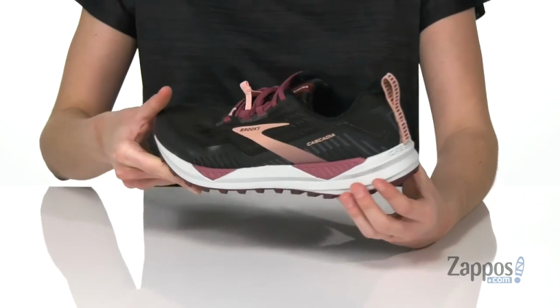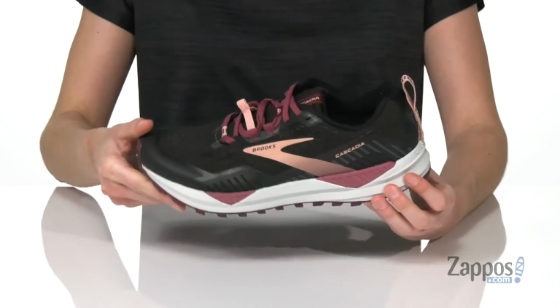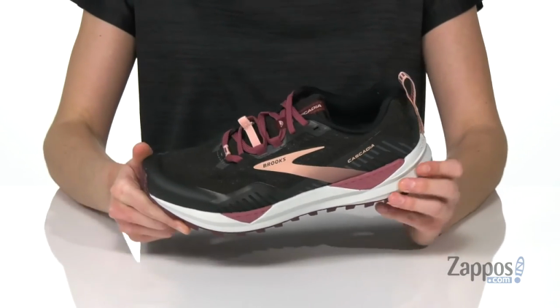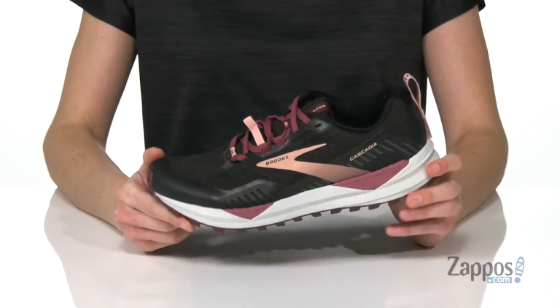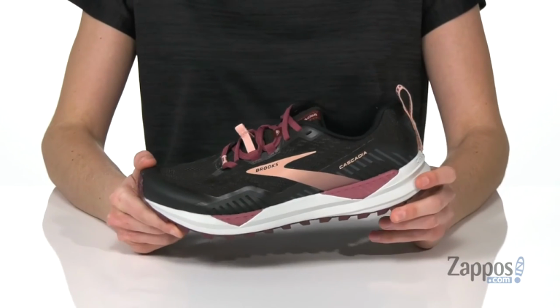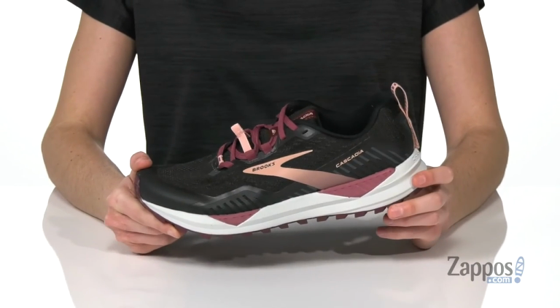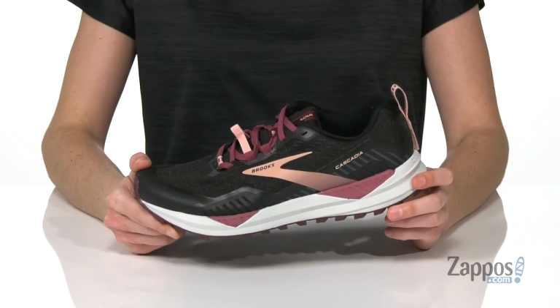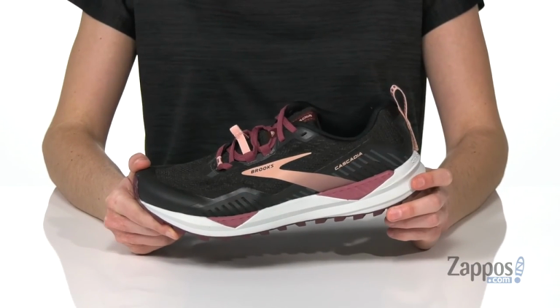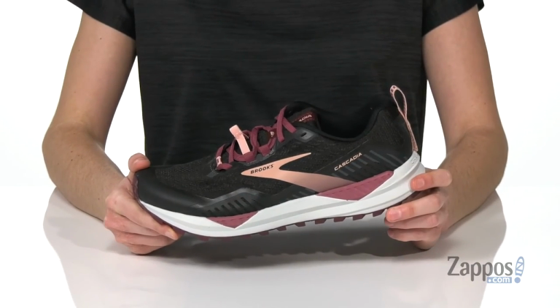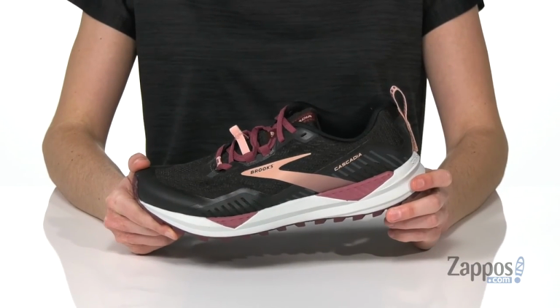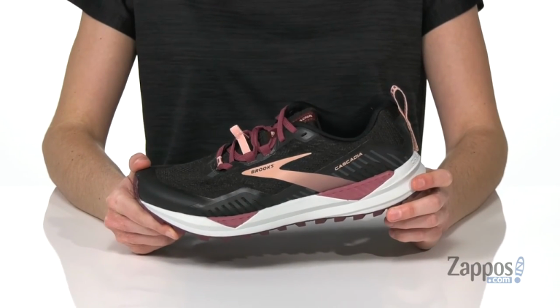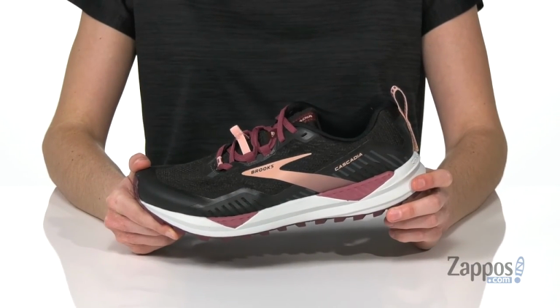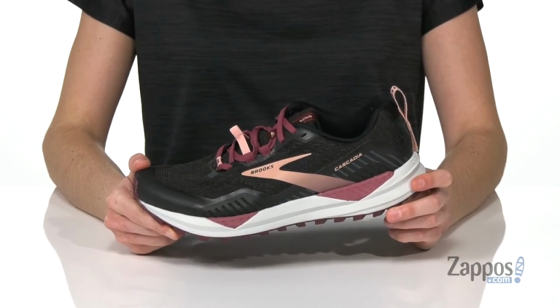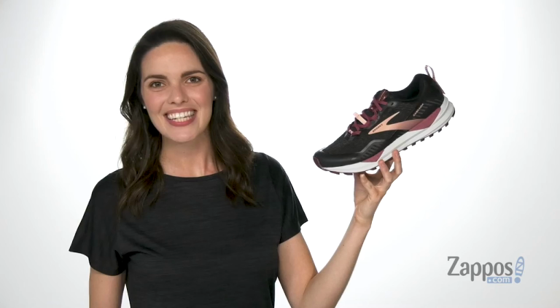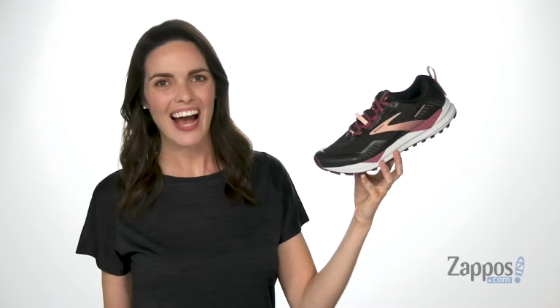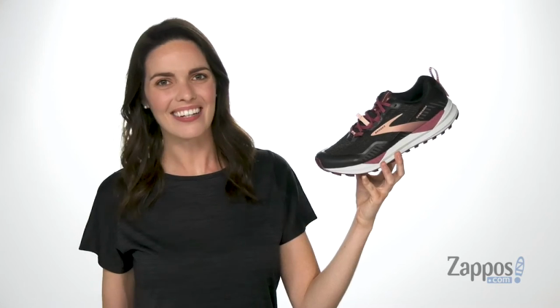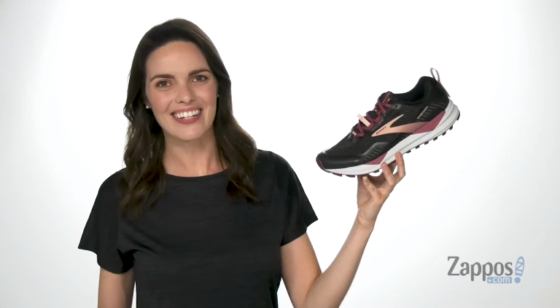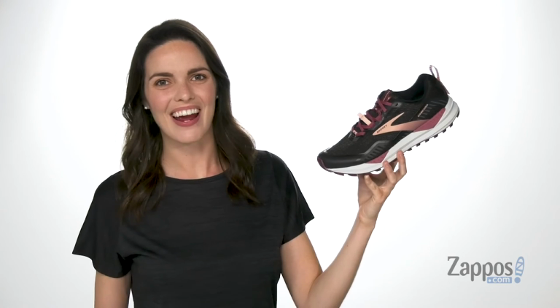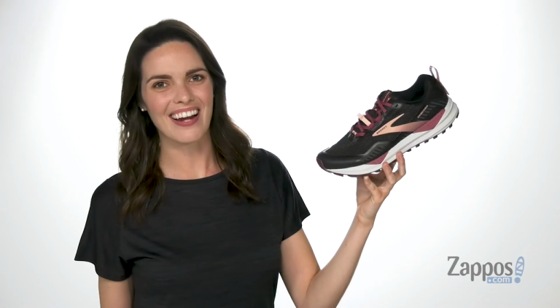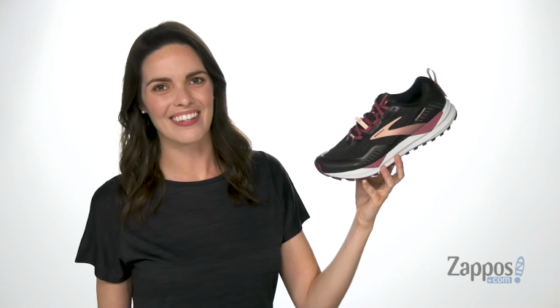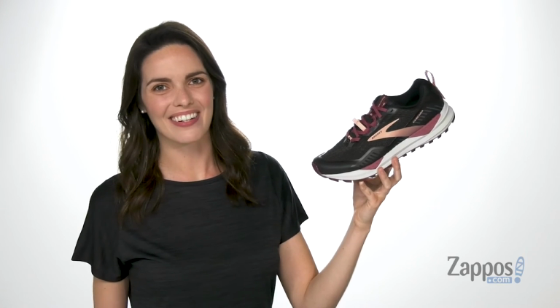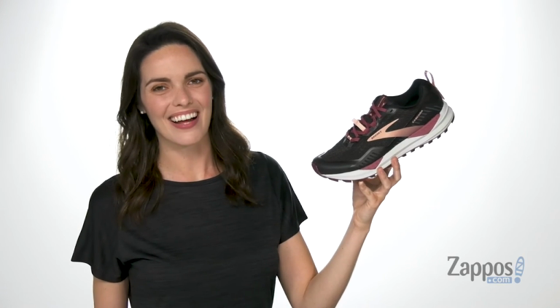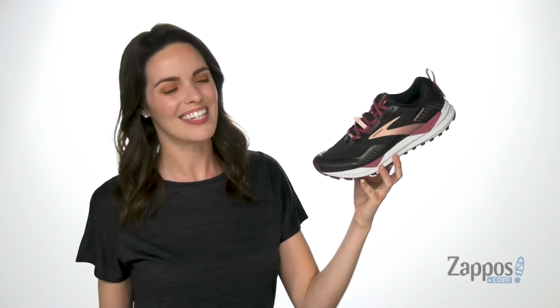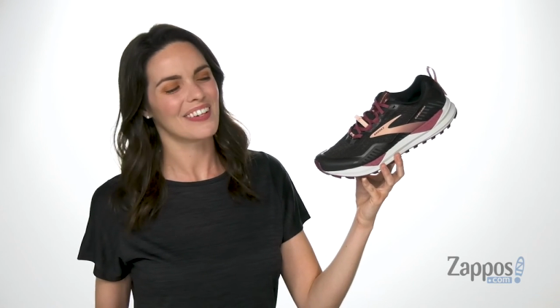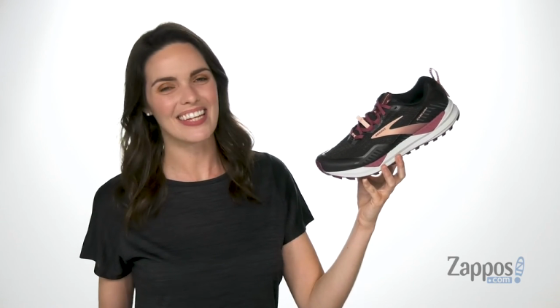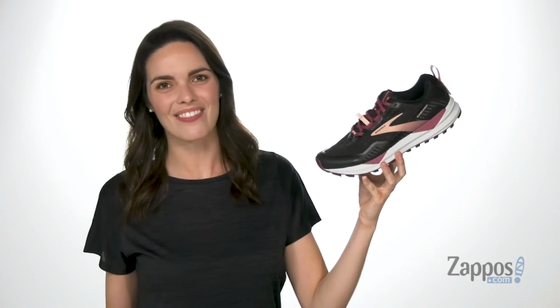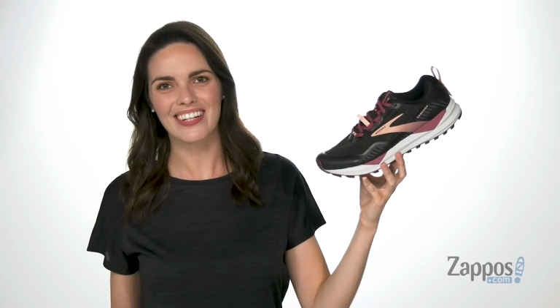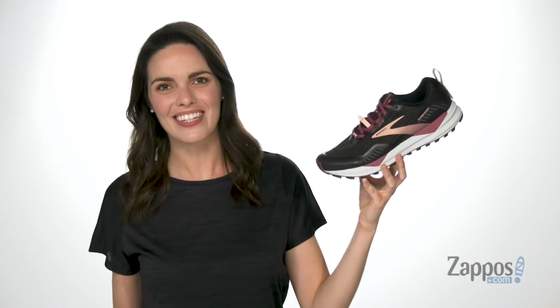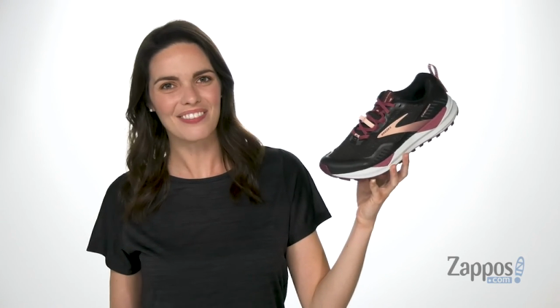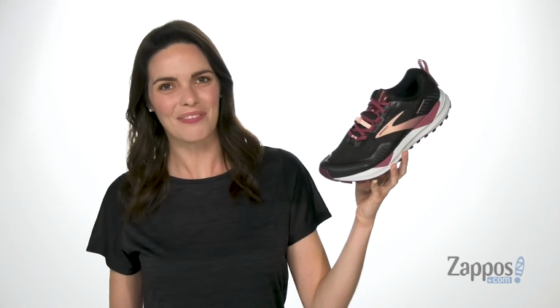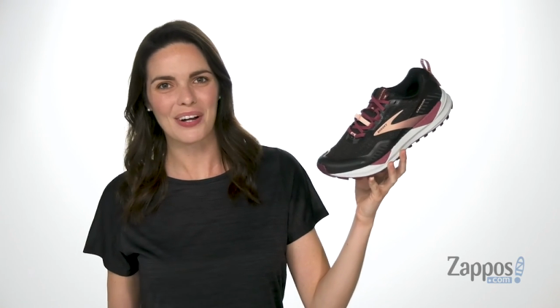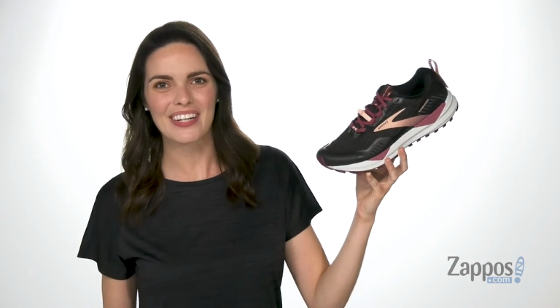Even on those longer treks. Tackle terrain on the trails with this running shoe from Brooks.